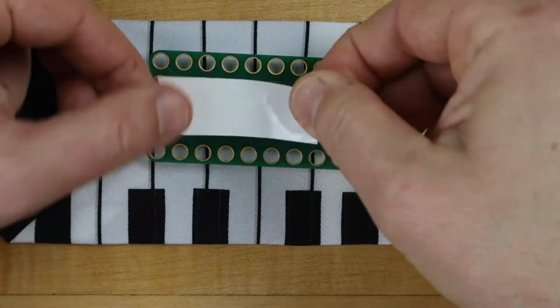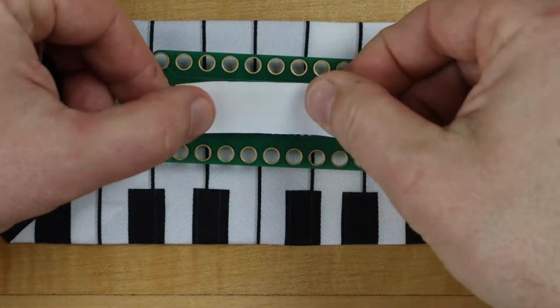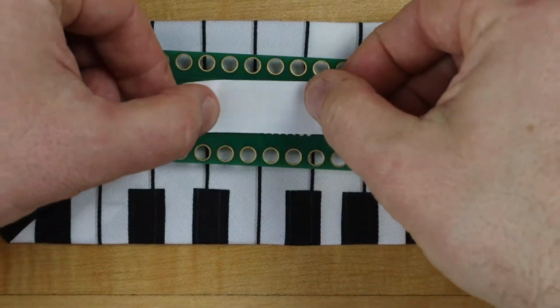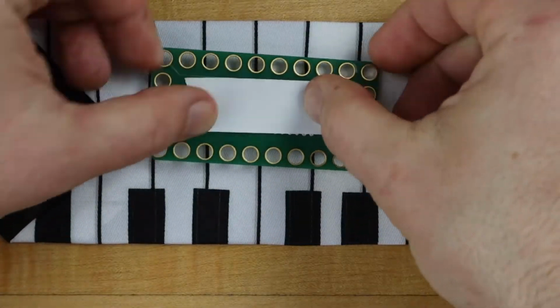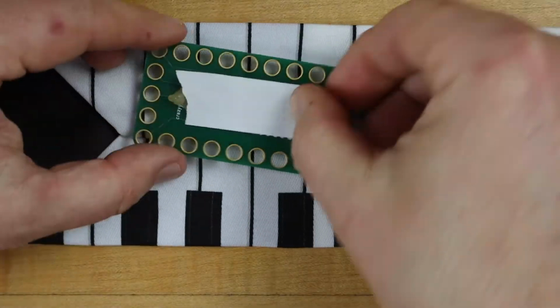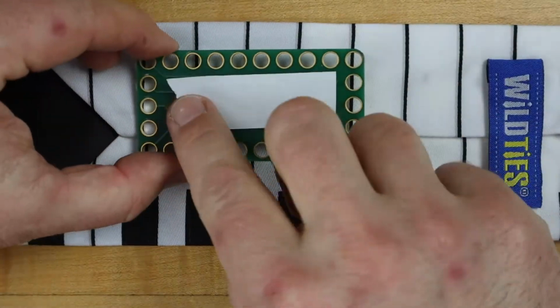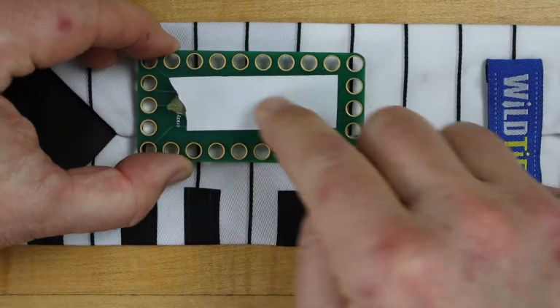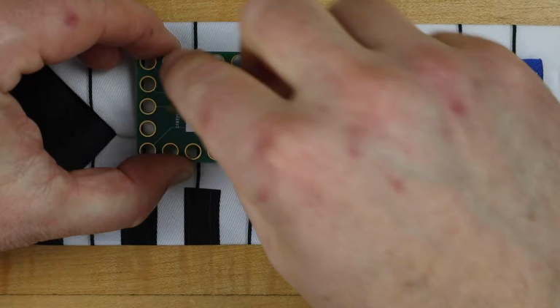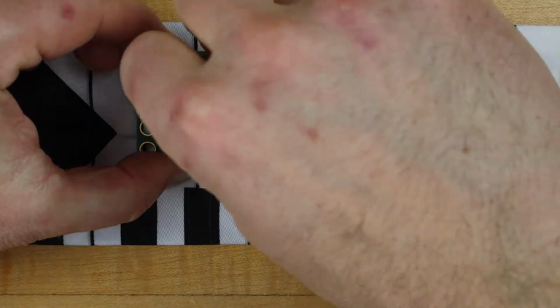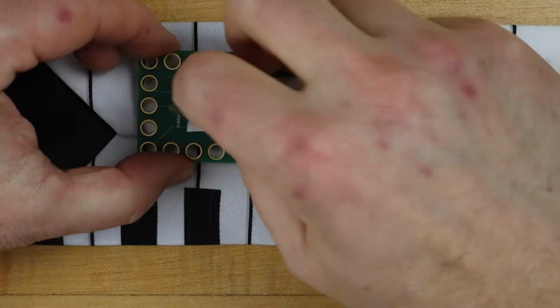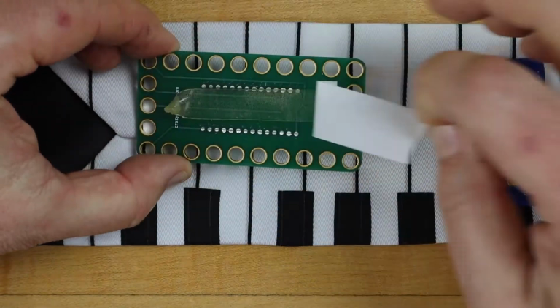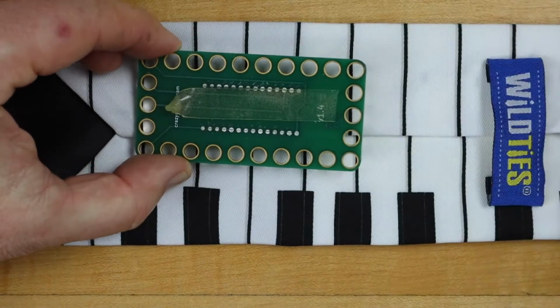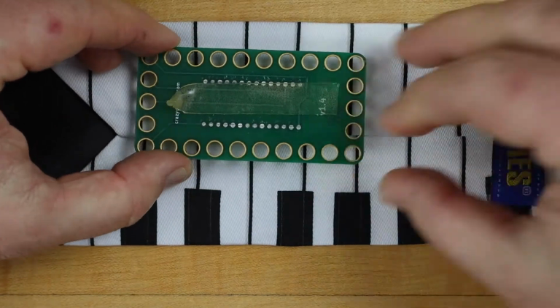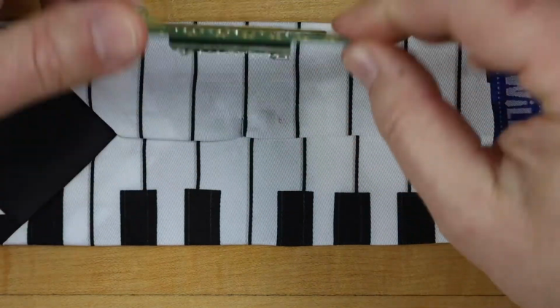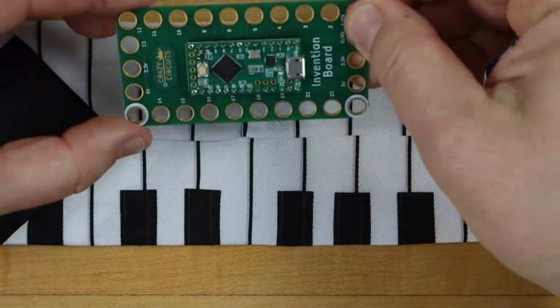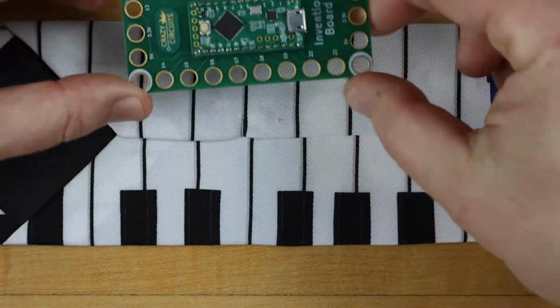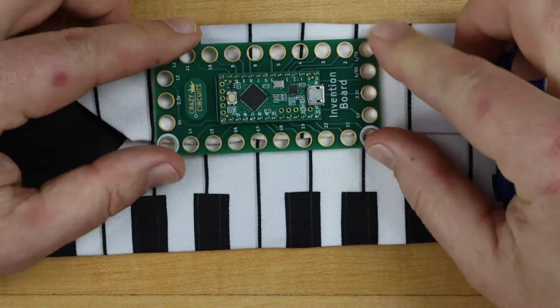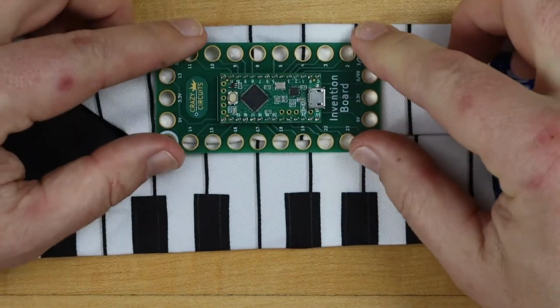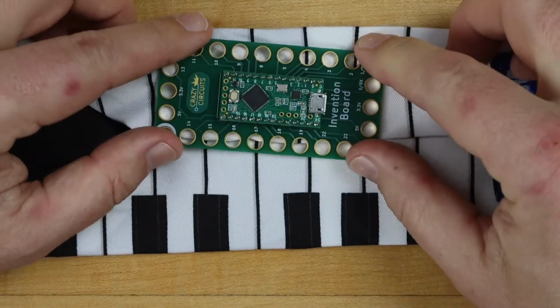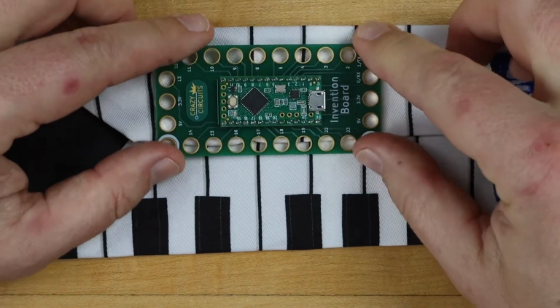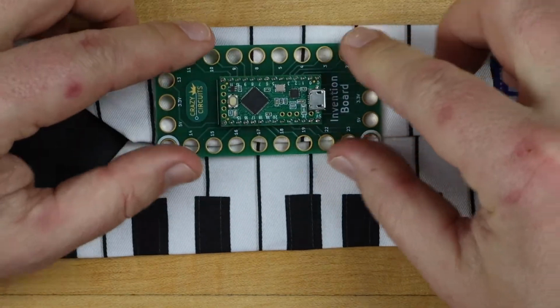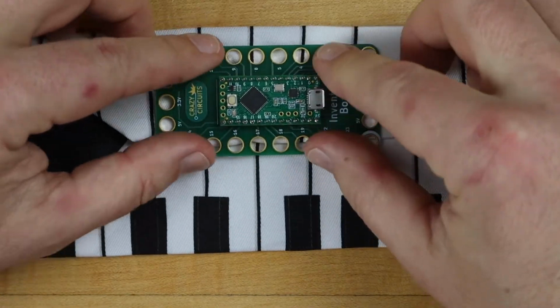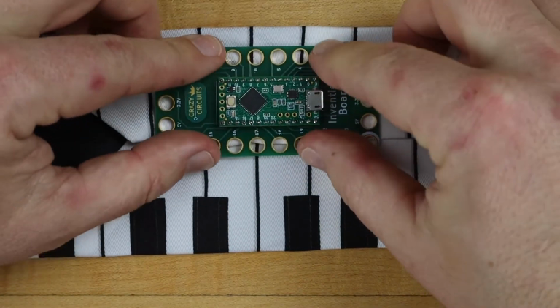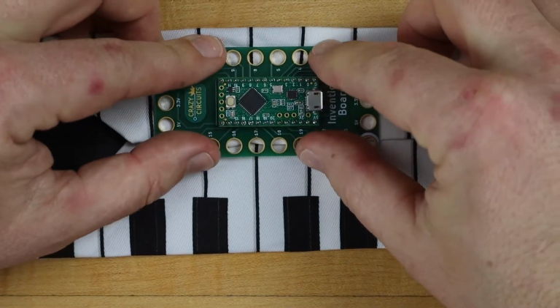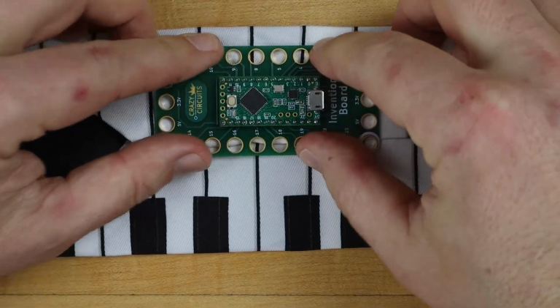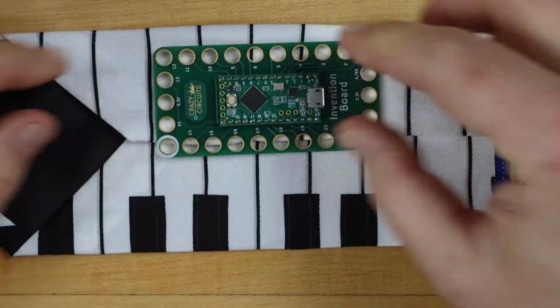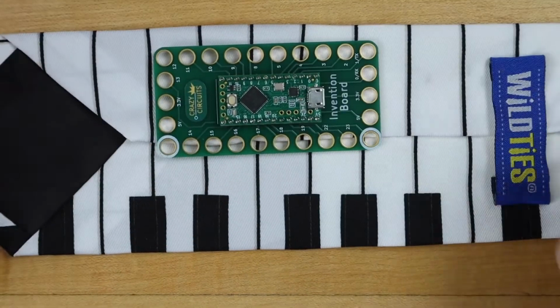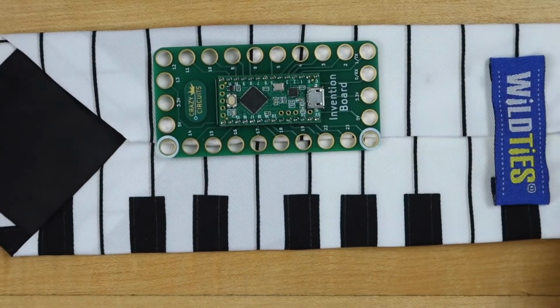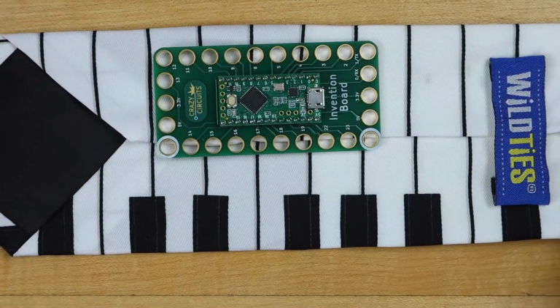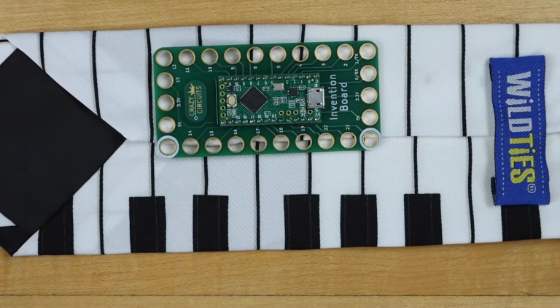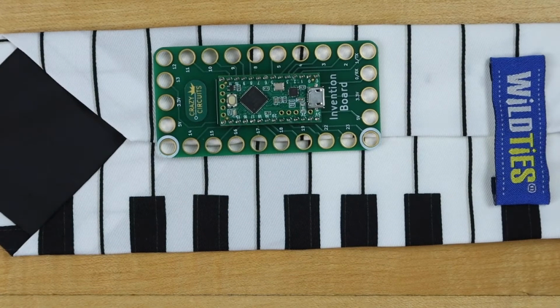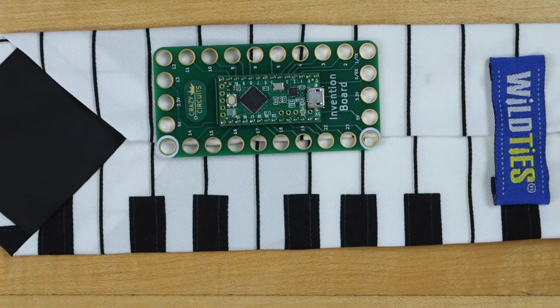Let's stick the board down with some mounting tape. Make sure to leave enough room on the bottom for the conductive tape that will go to the keys.